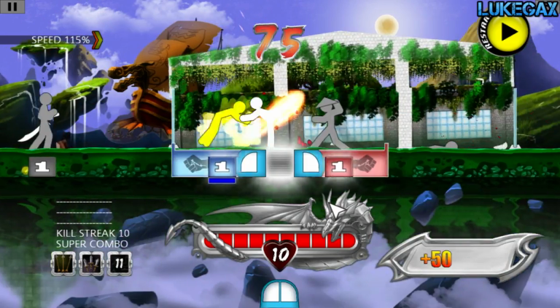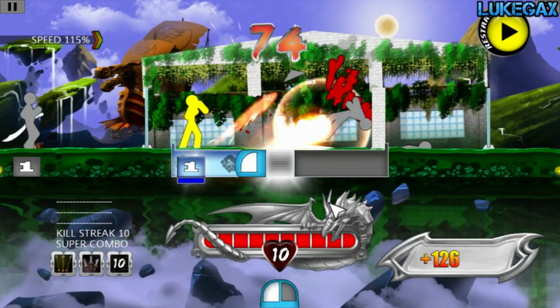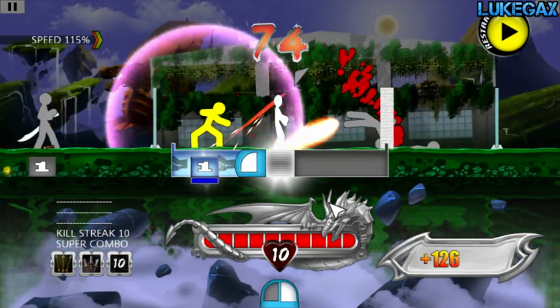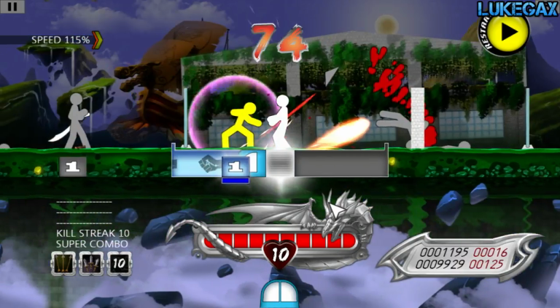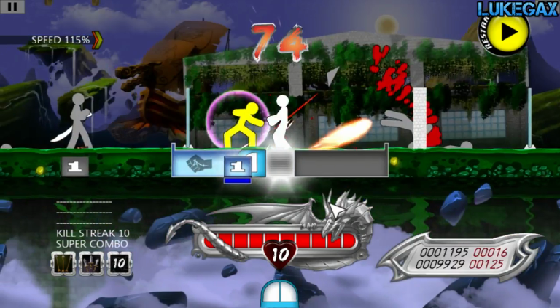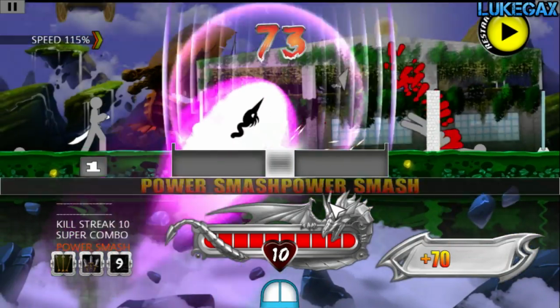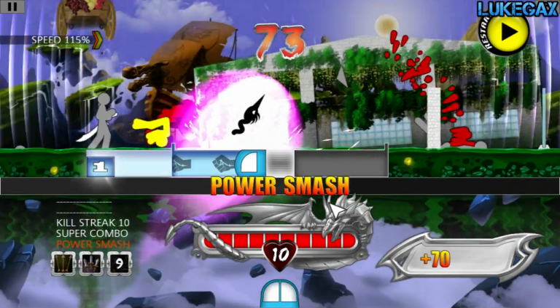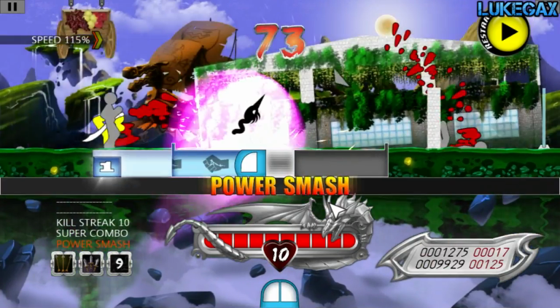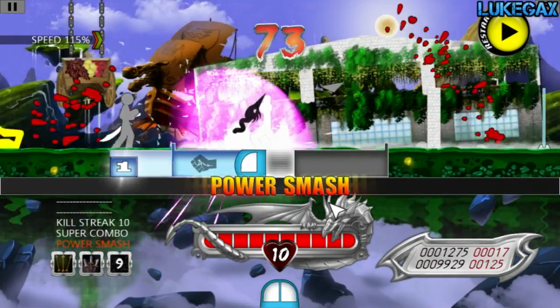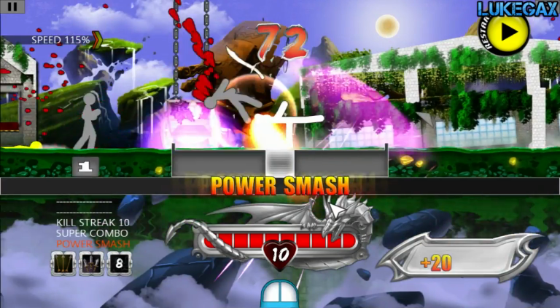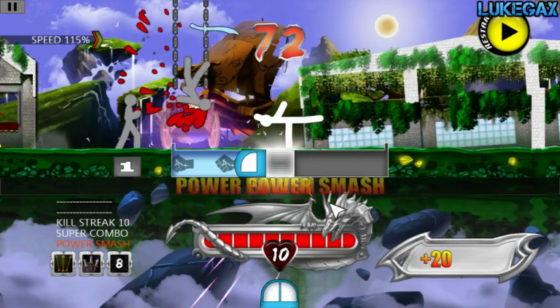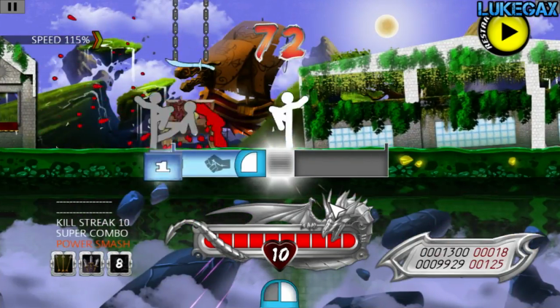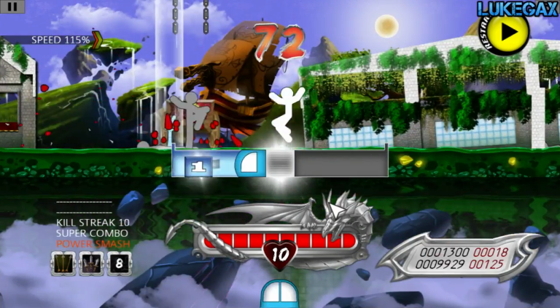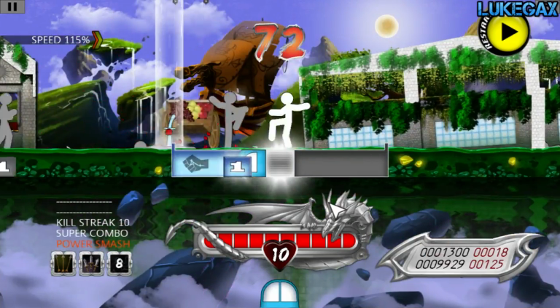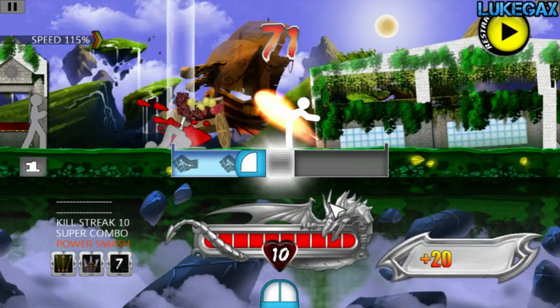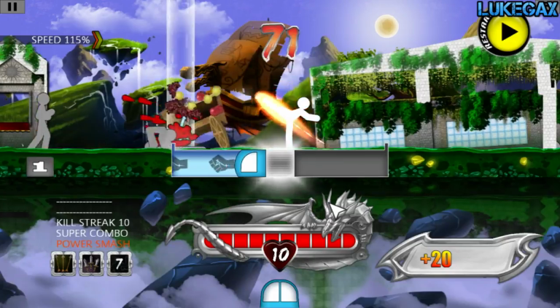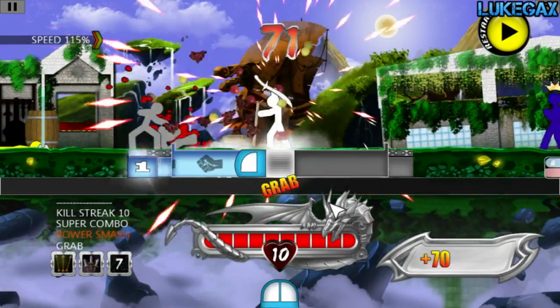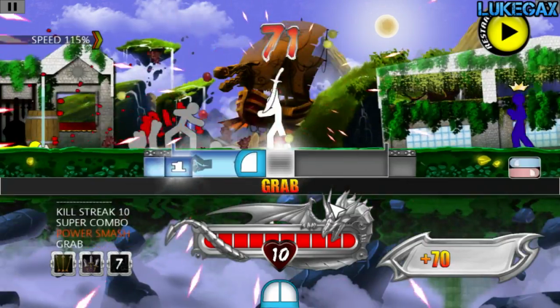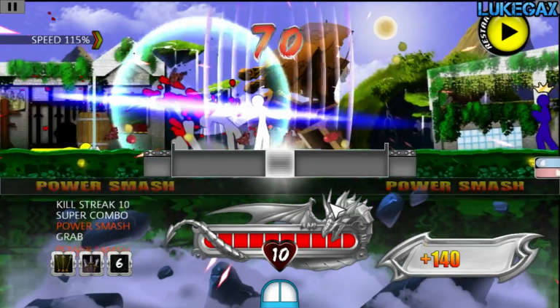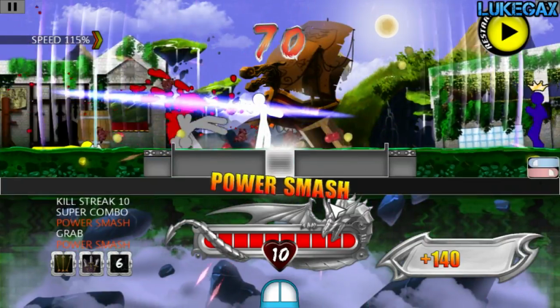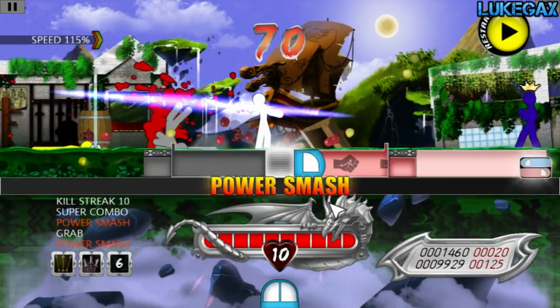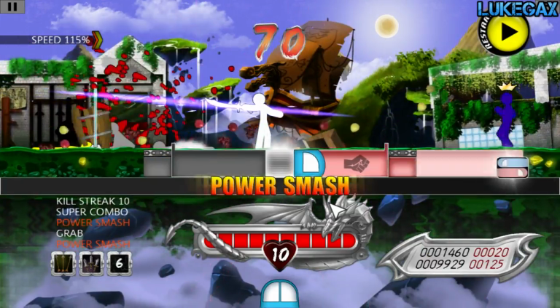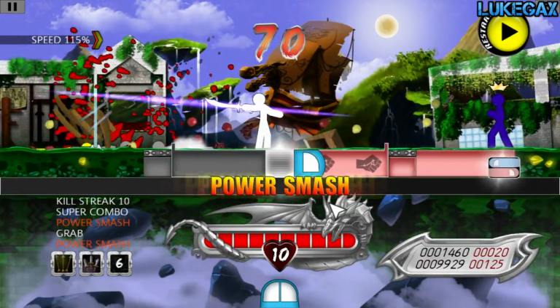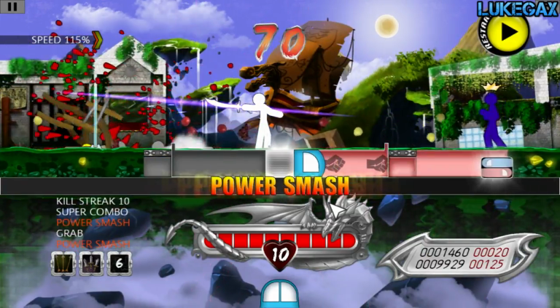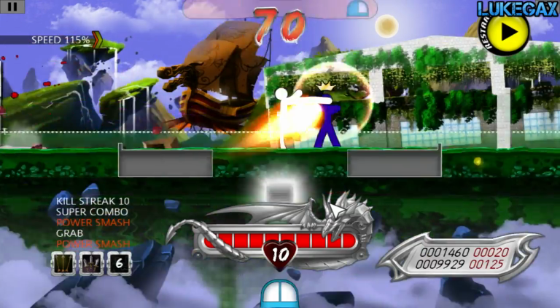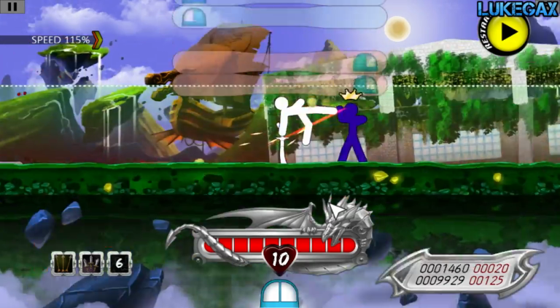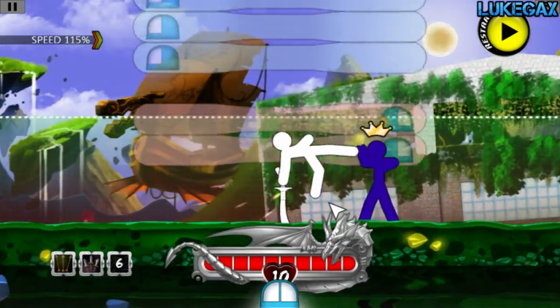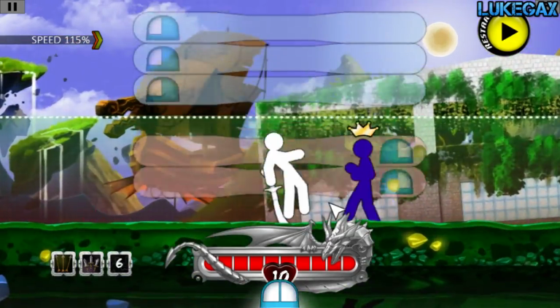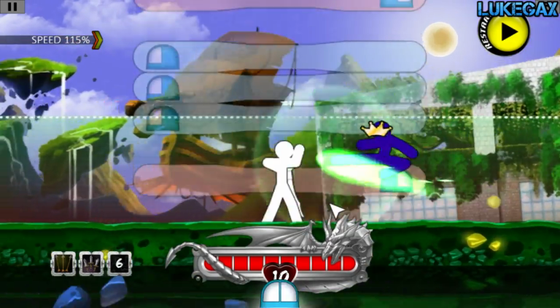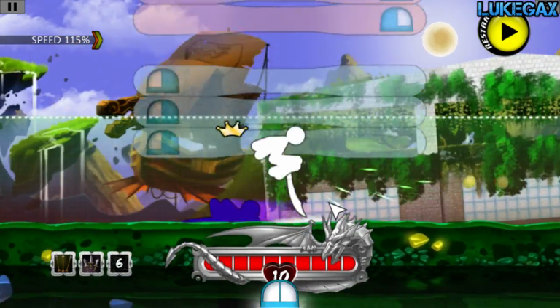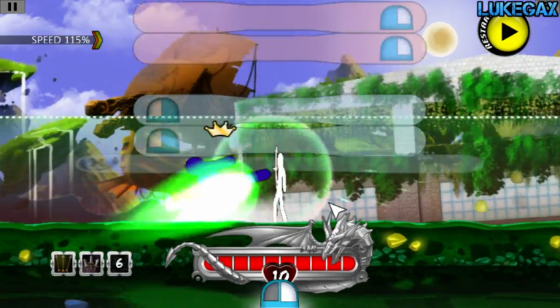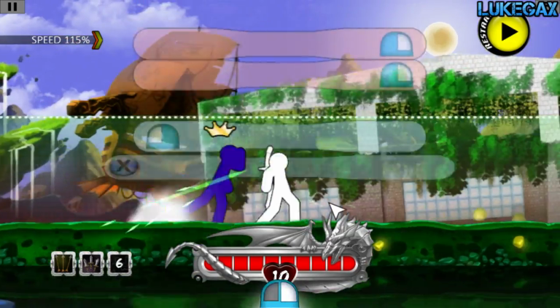You don't have to memorize the patterns. The color indicator above all hit enemies will show you exactly what to press.